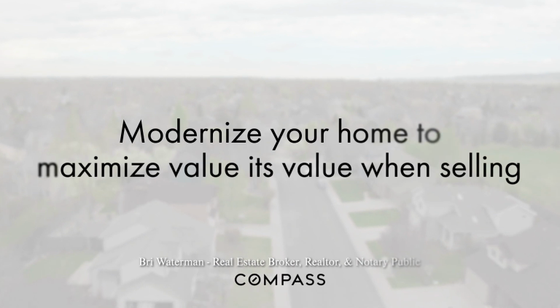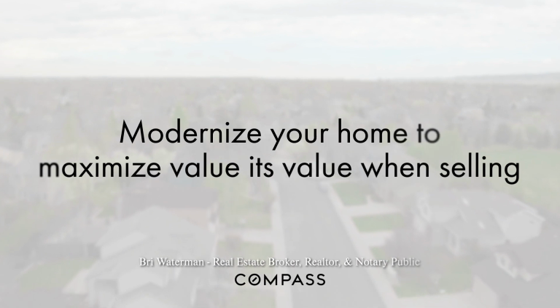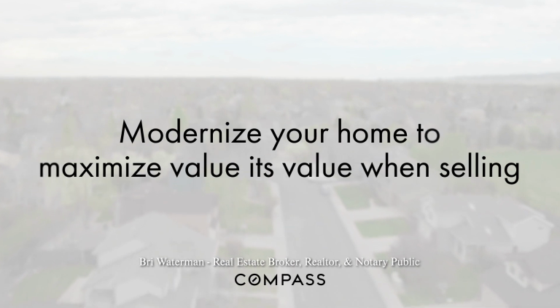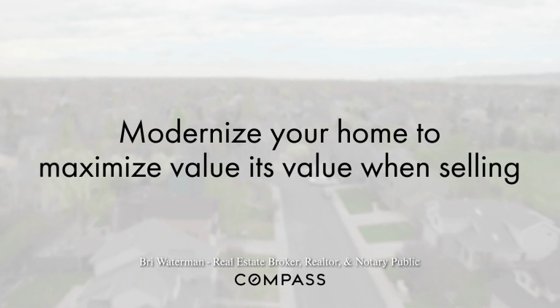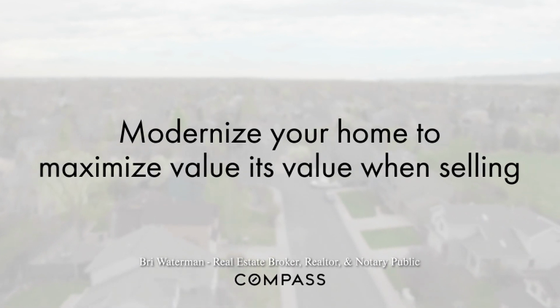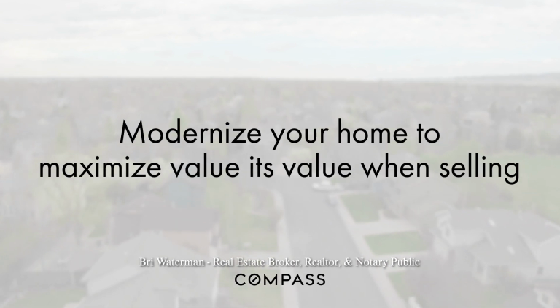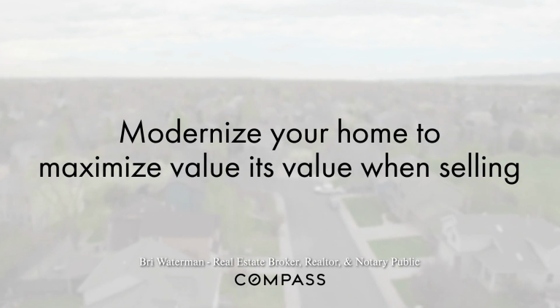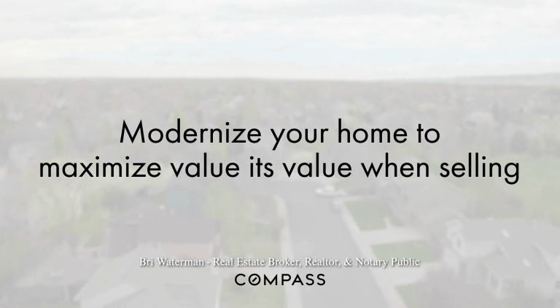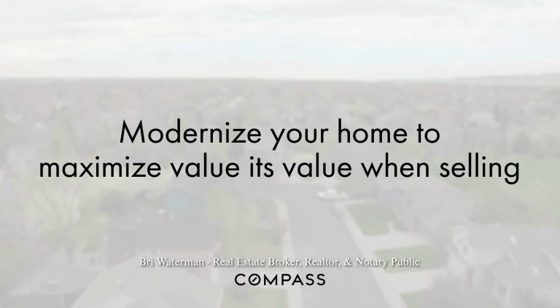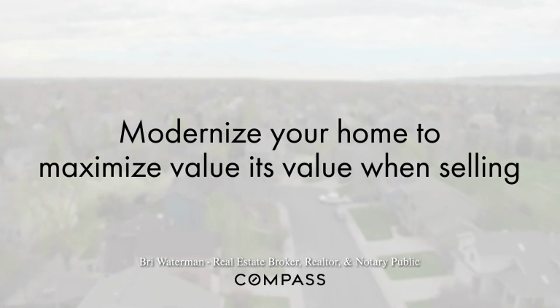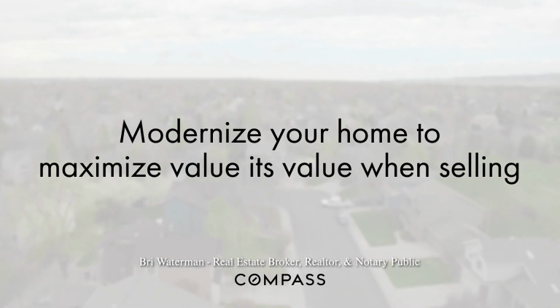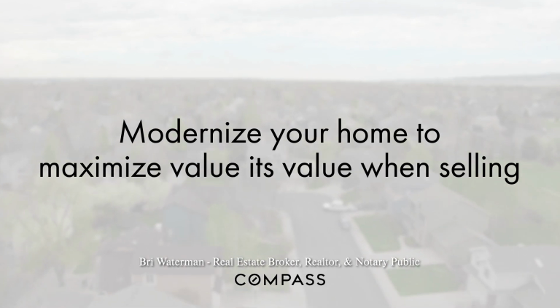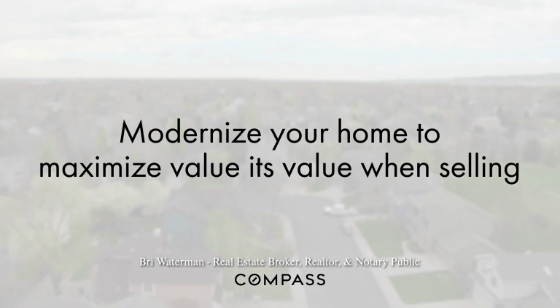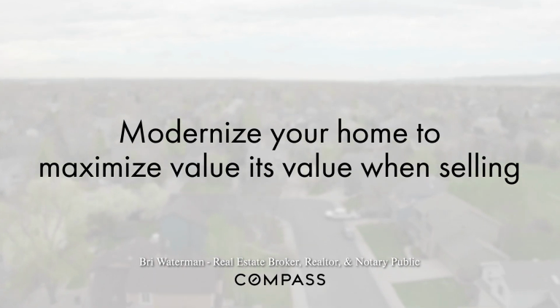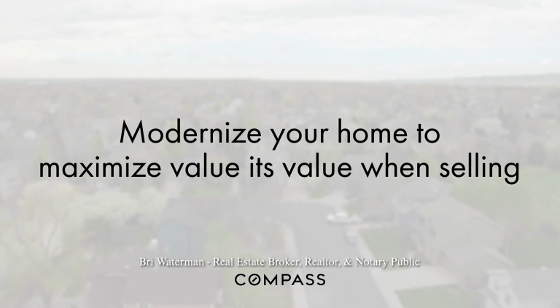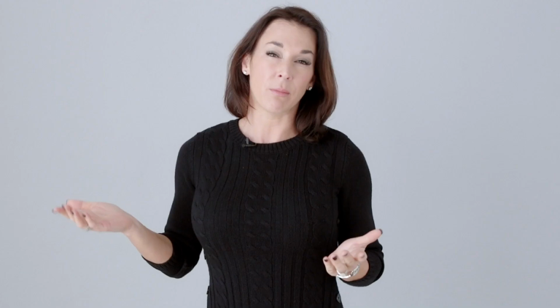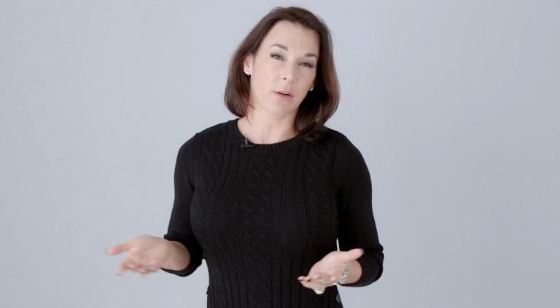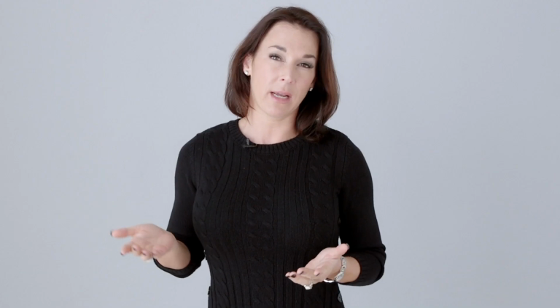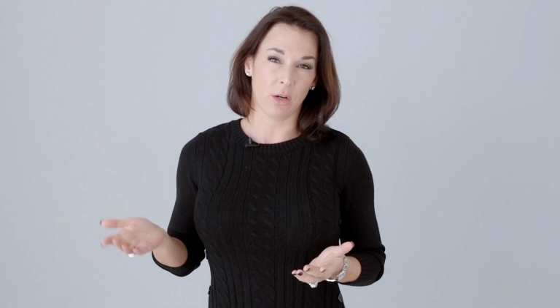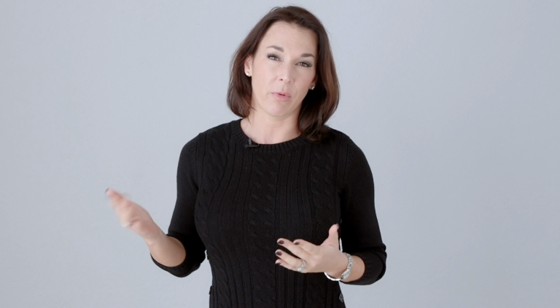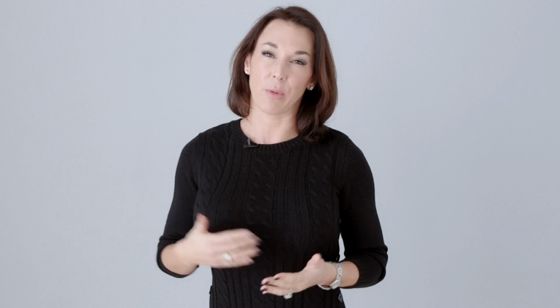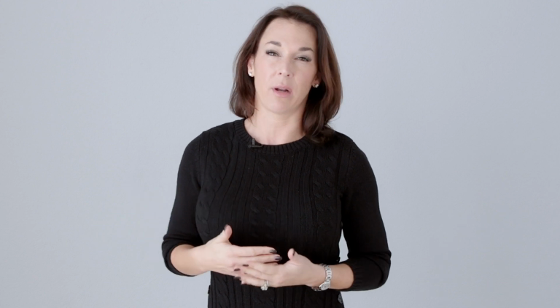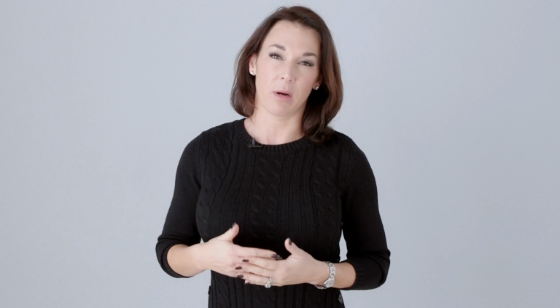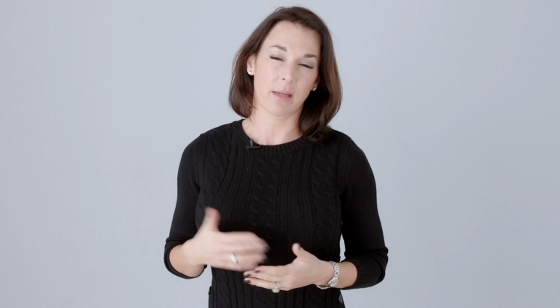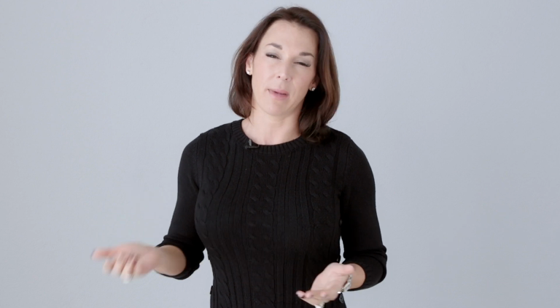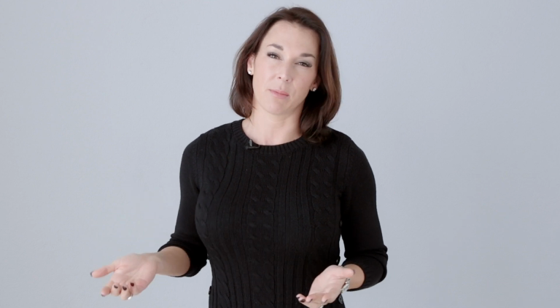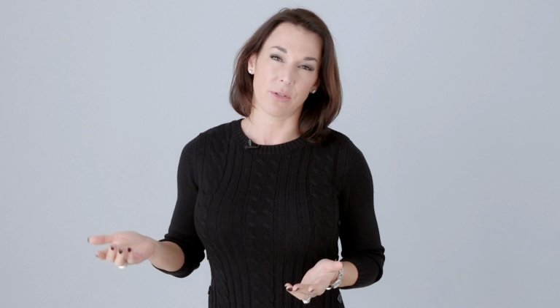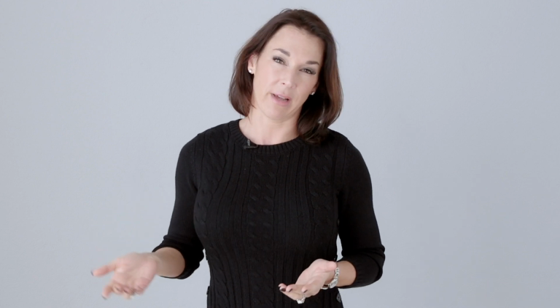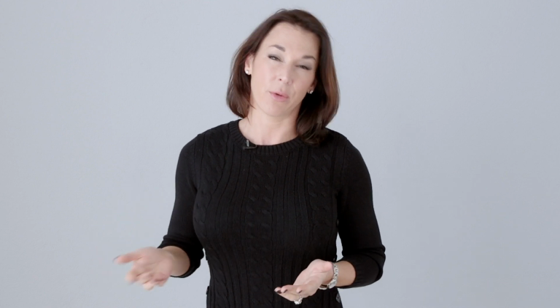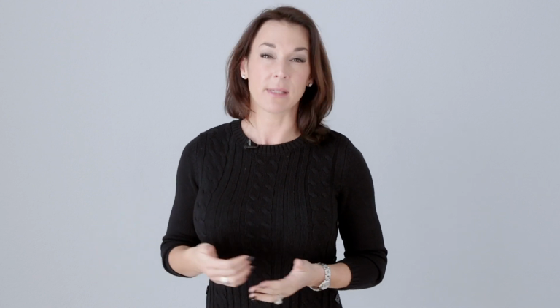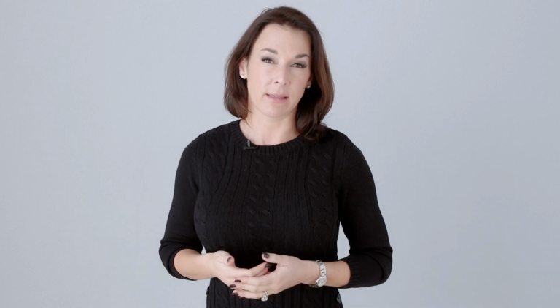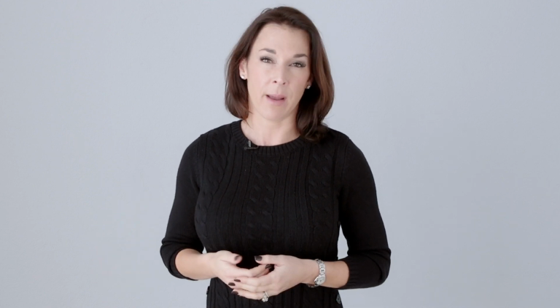I have a fun project that I wanted to show you — just a very simple way to modernize a home before you put it on the market to maximize your value and your selling time.